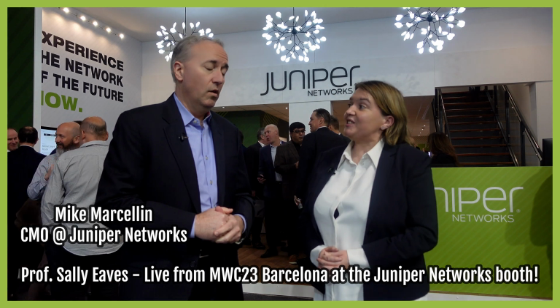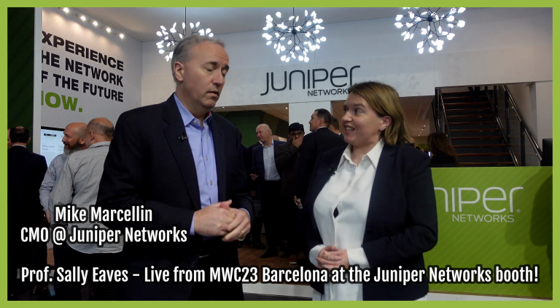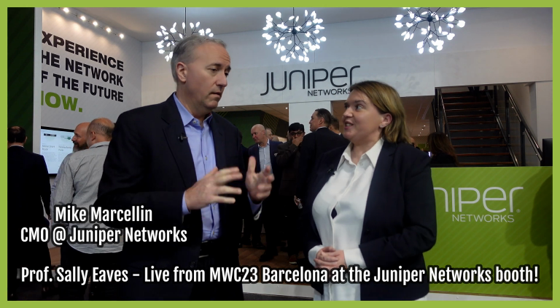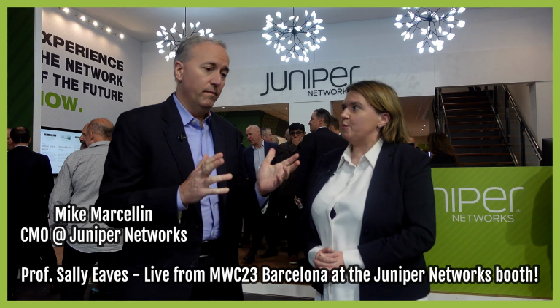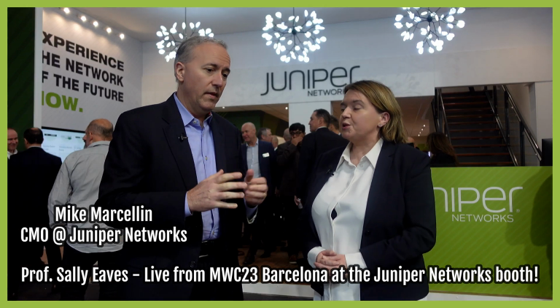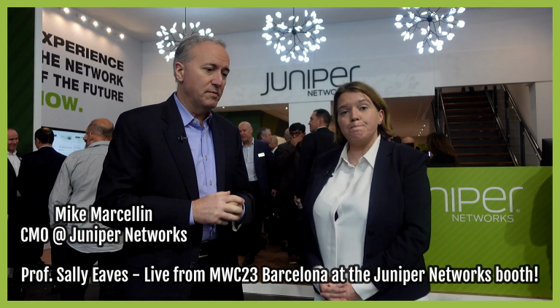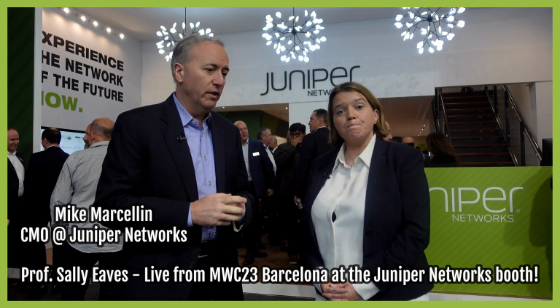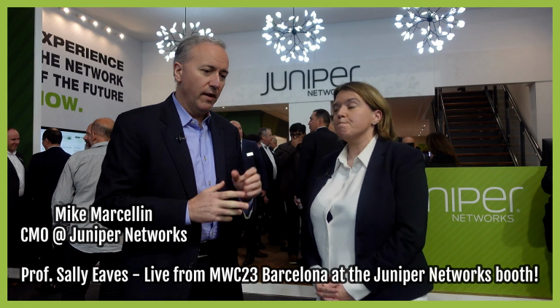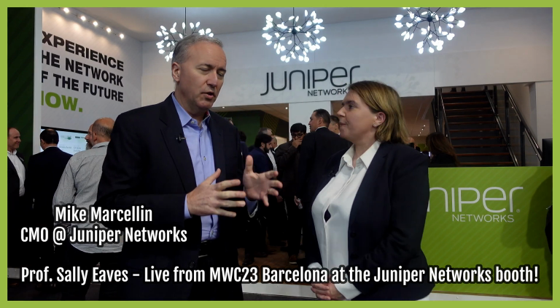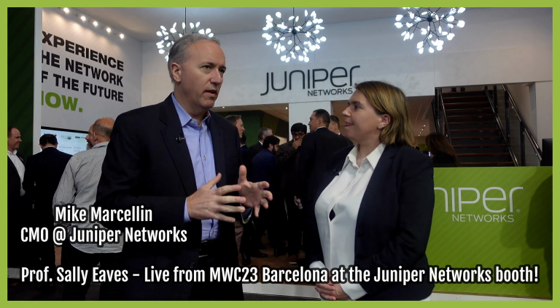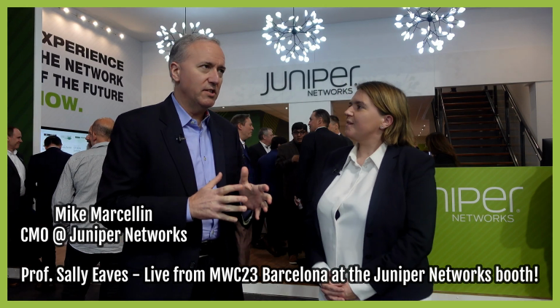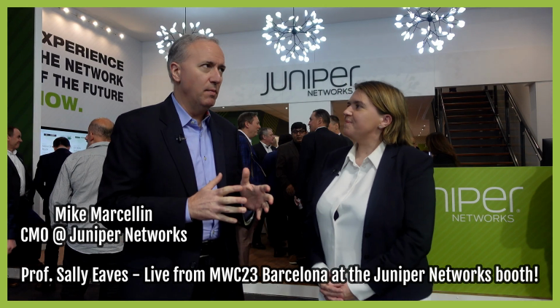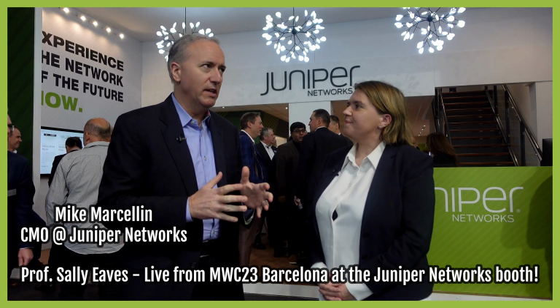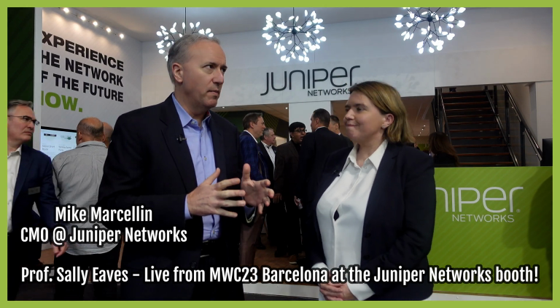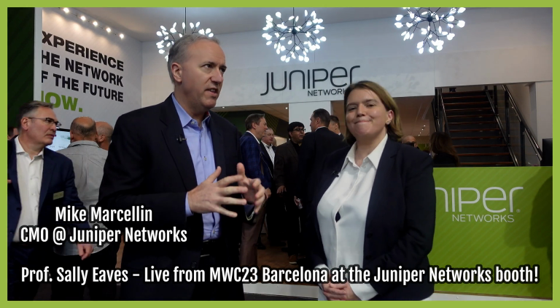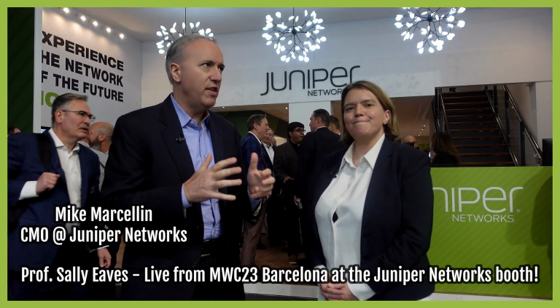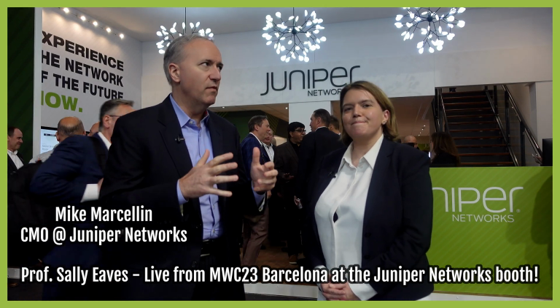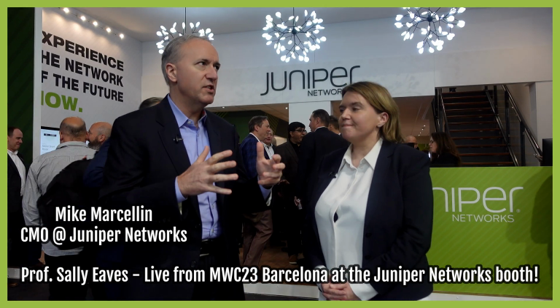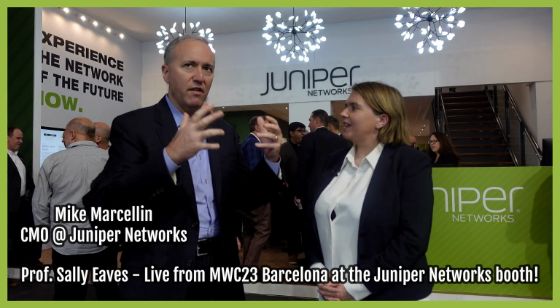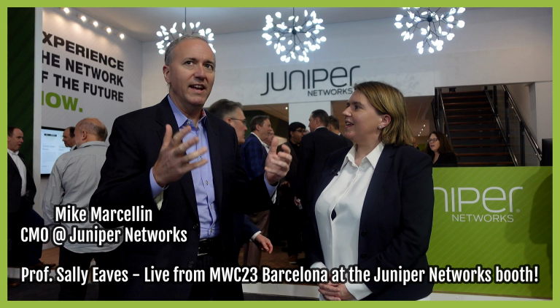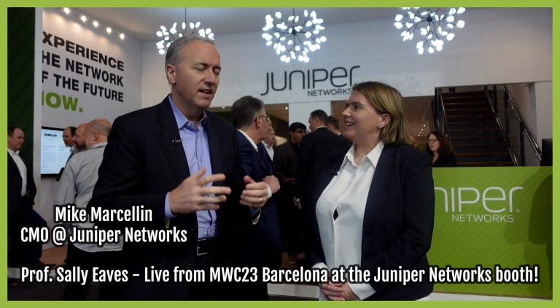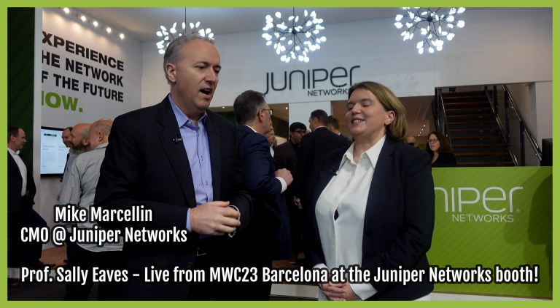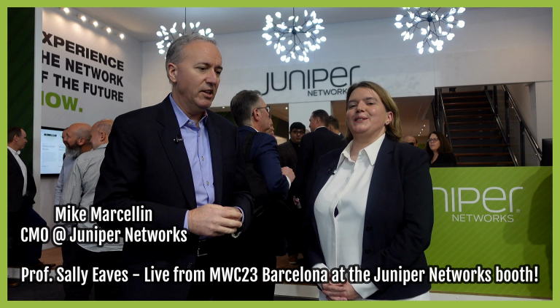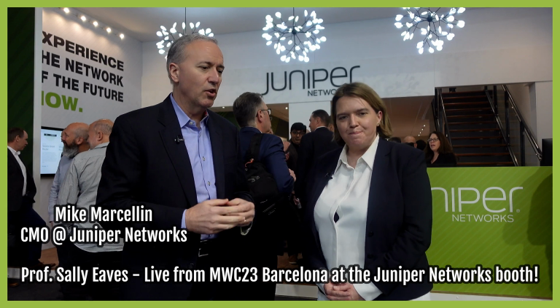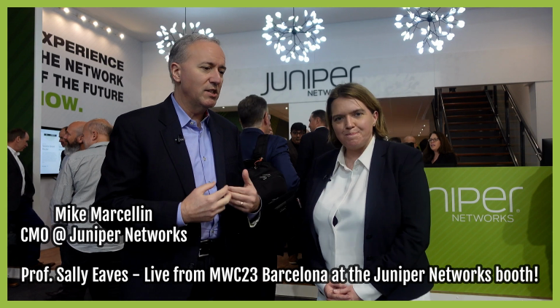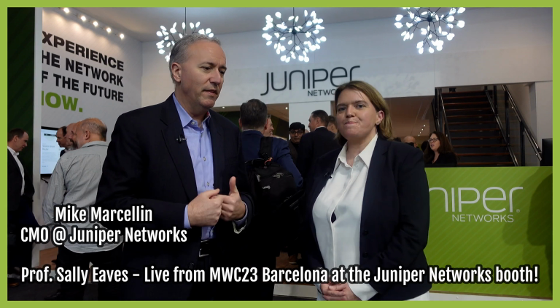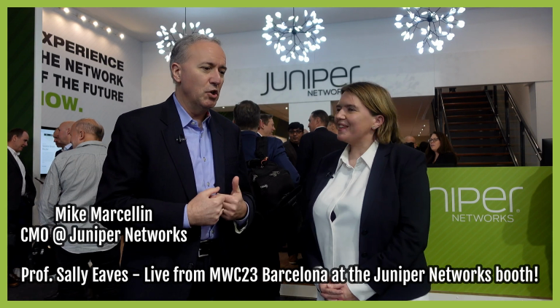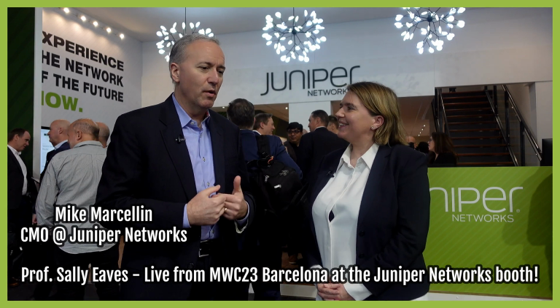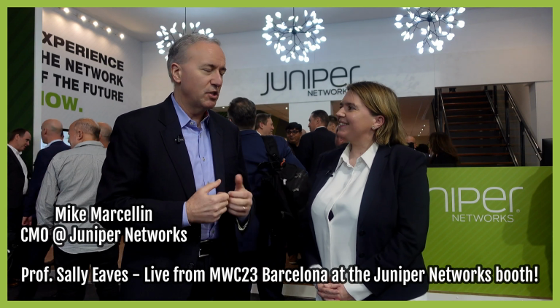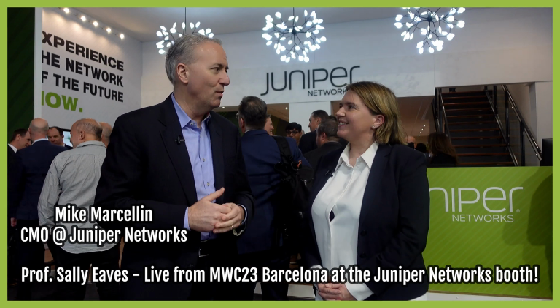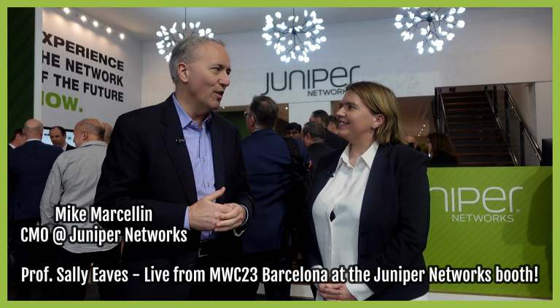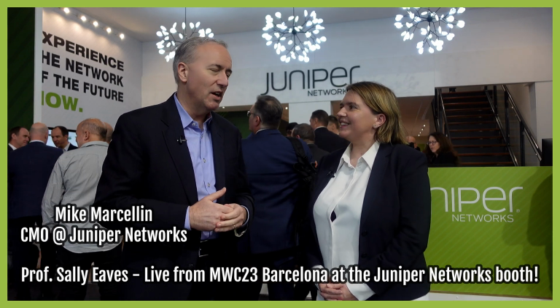I think it's a fantastic development. Absolutely, you're absolutely right. Sustainability is probably the theme of this event, and certainly something that Juniper is extremely focused on.